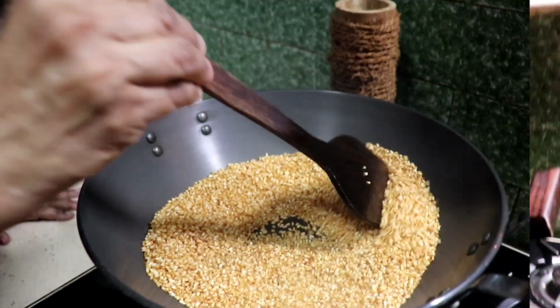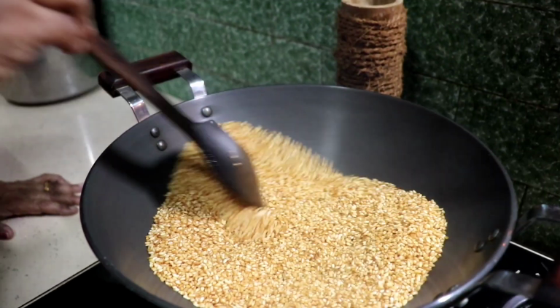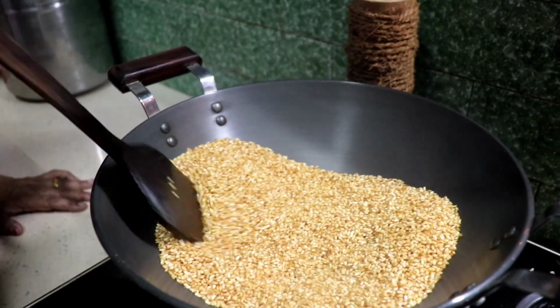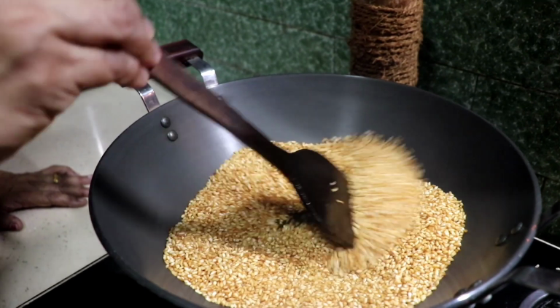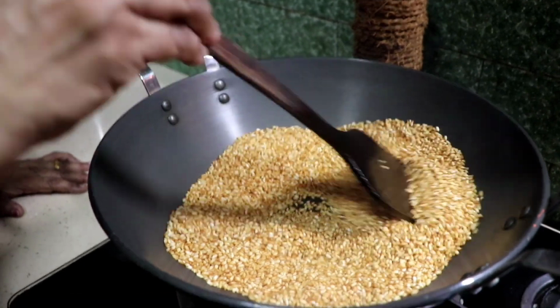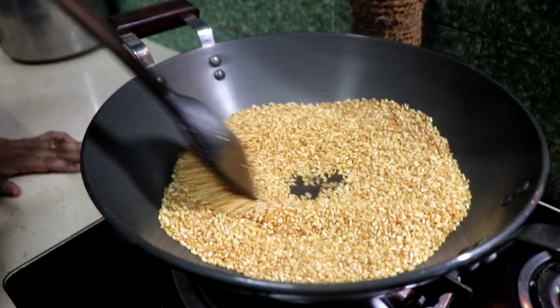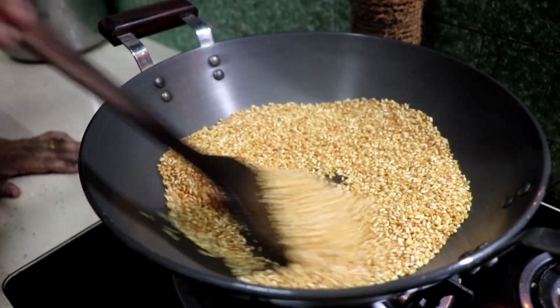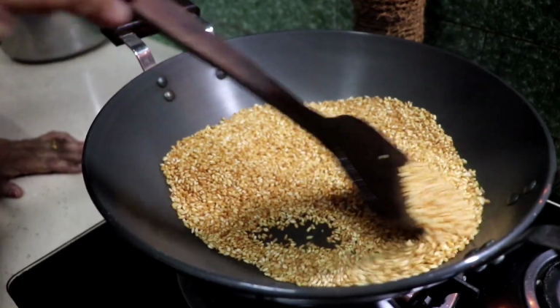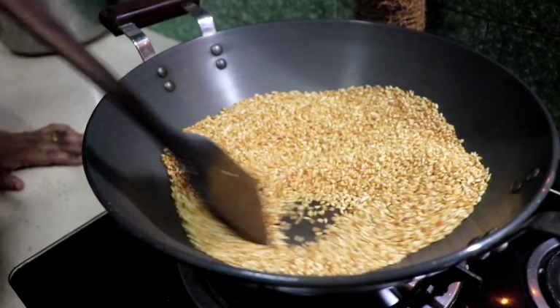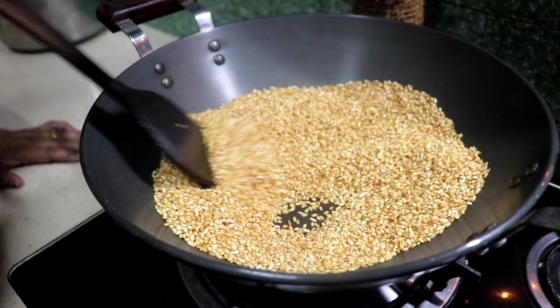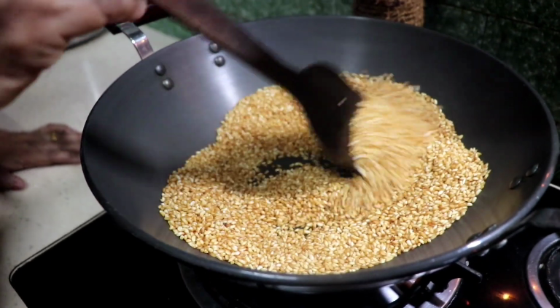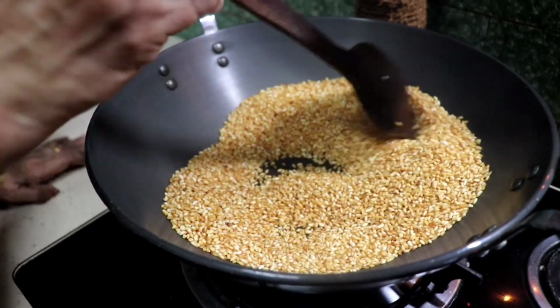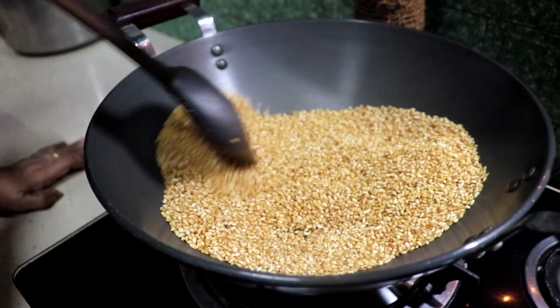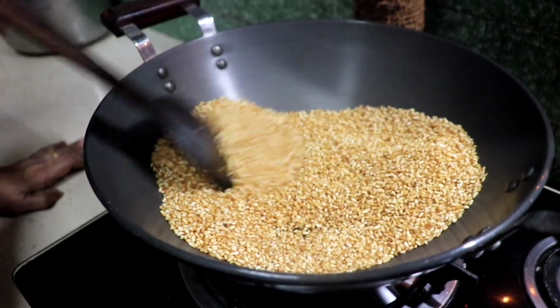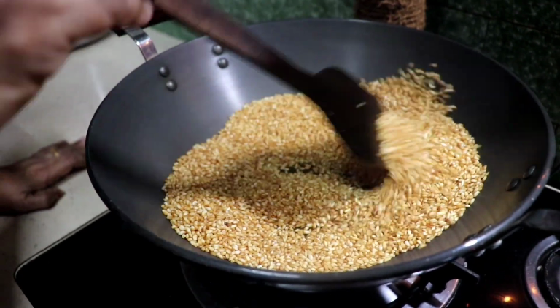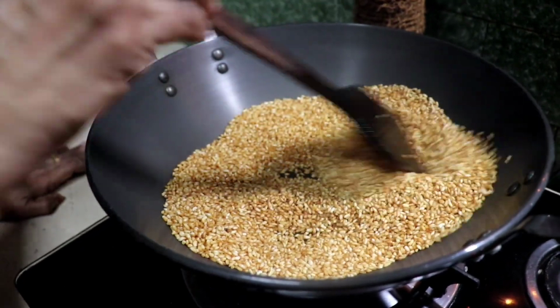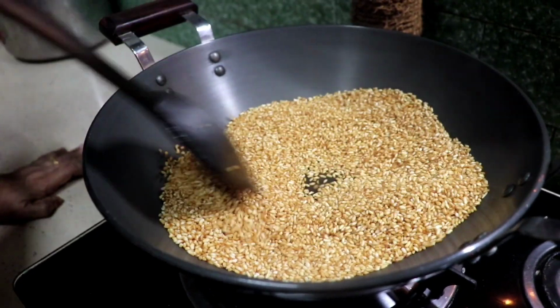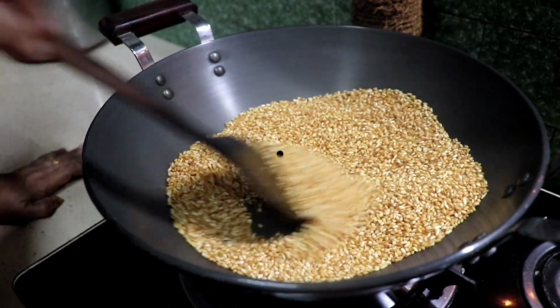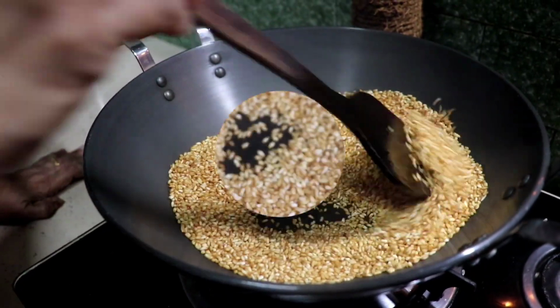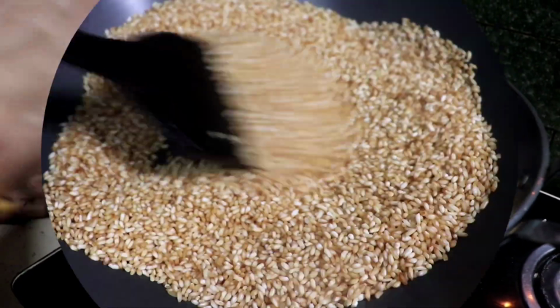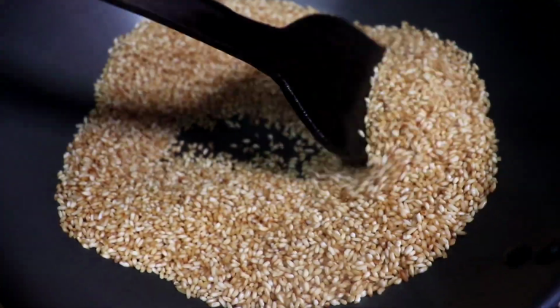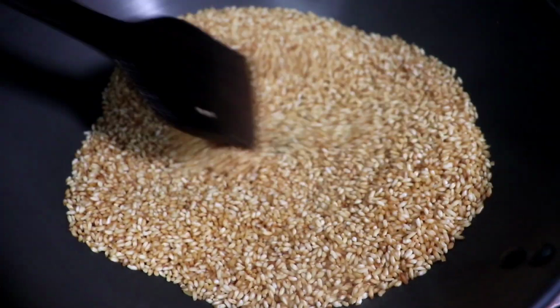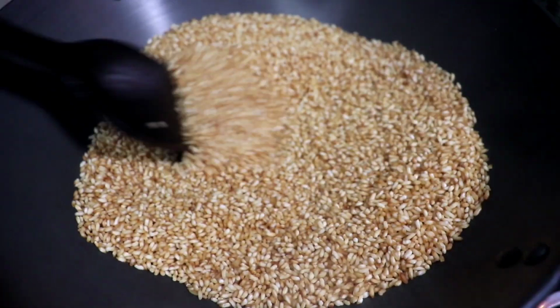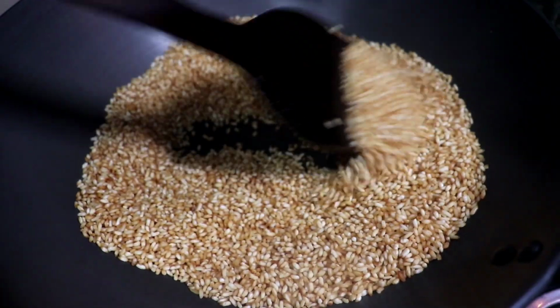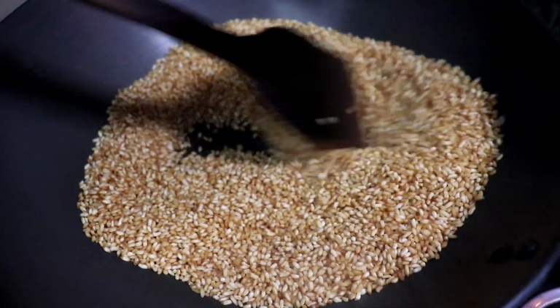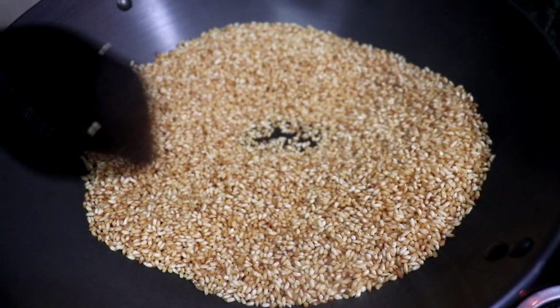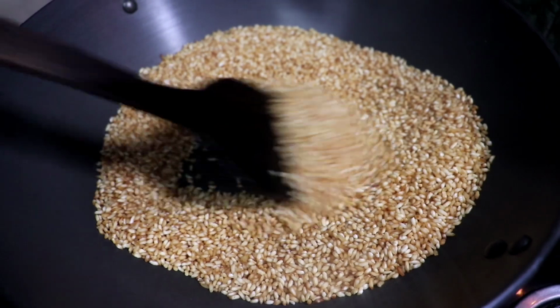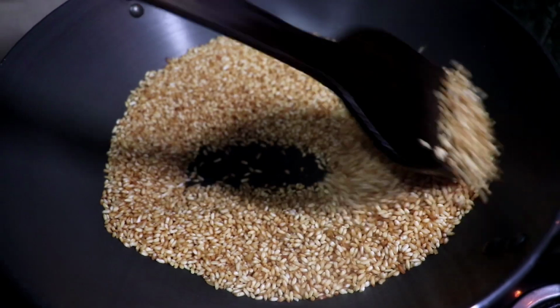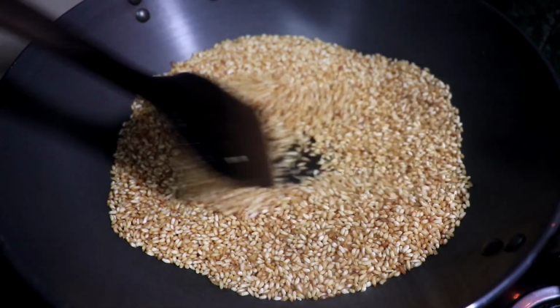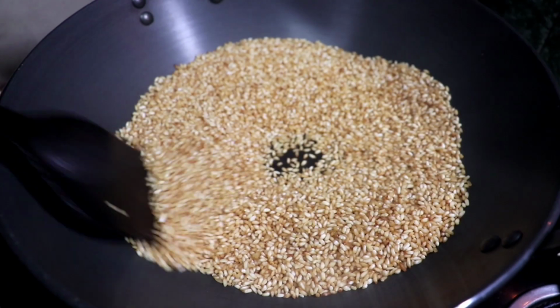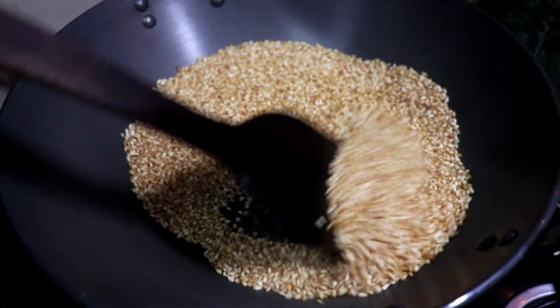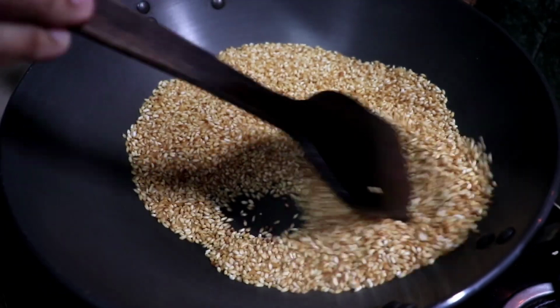This is a golden brown color. We will add some color to it.